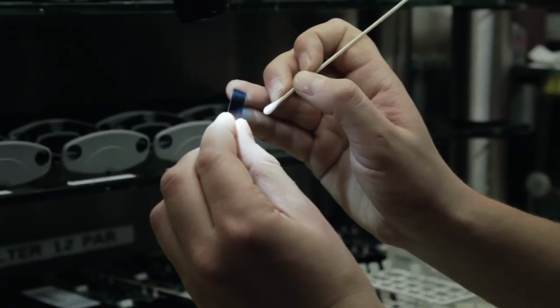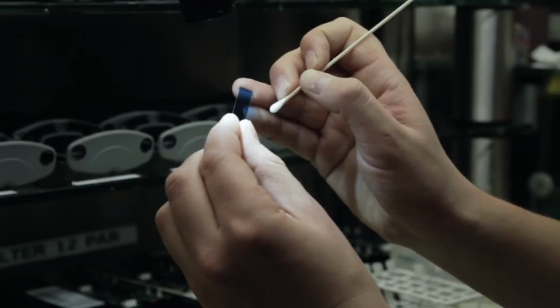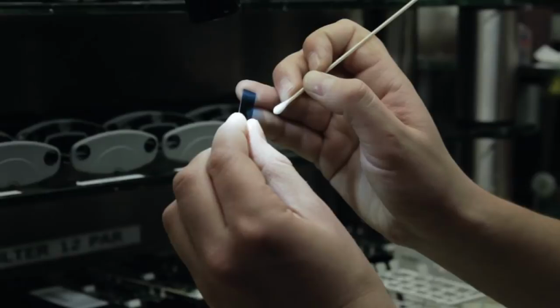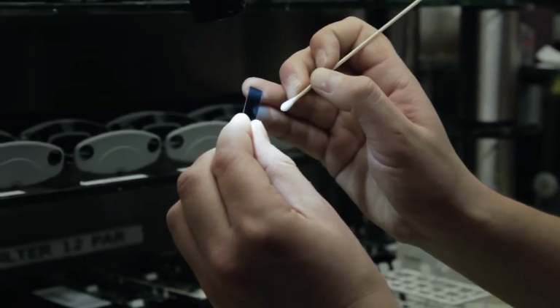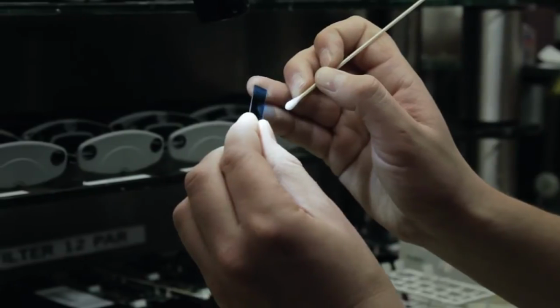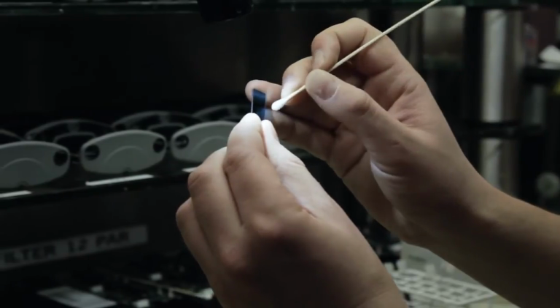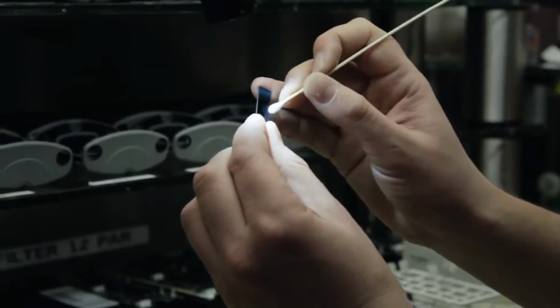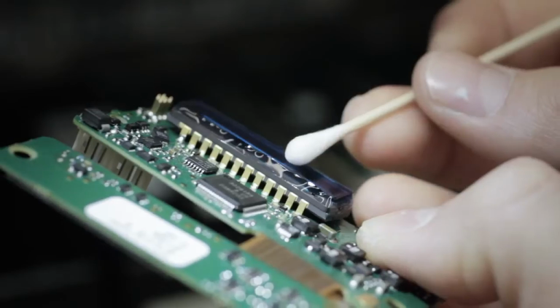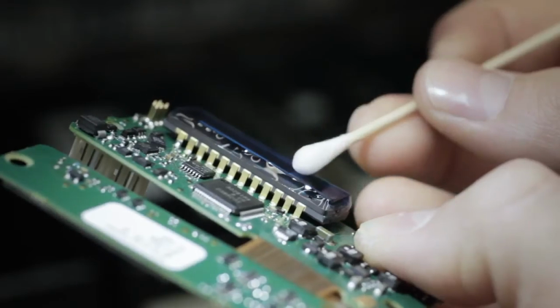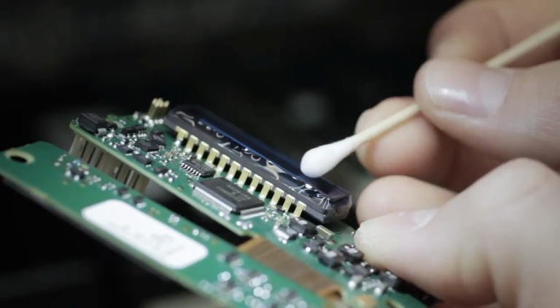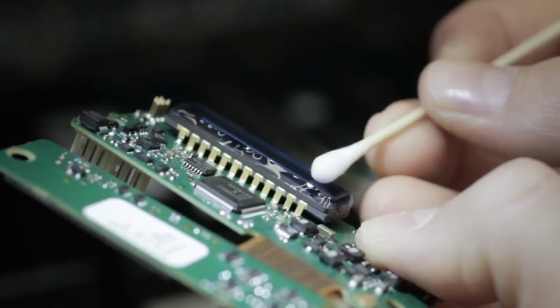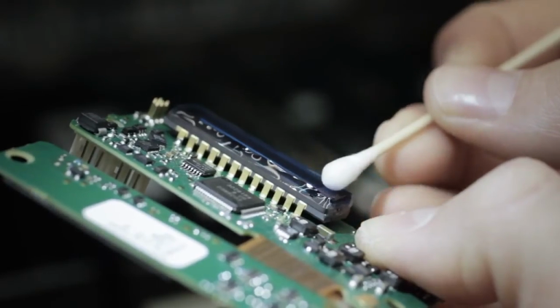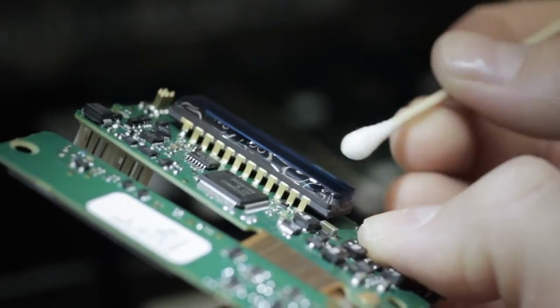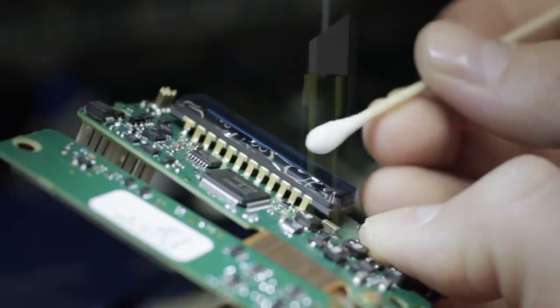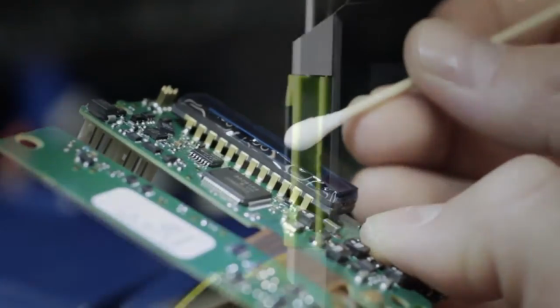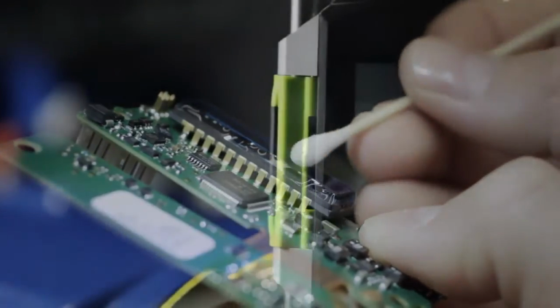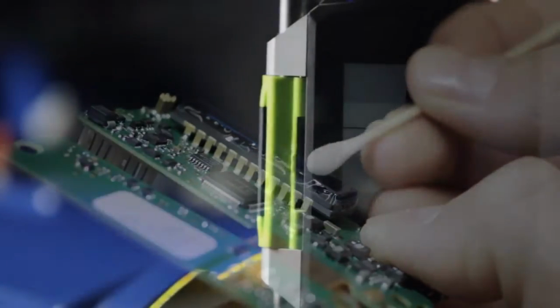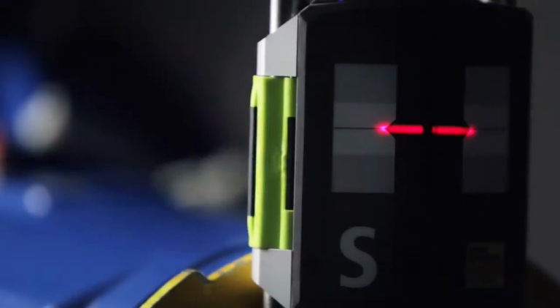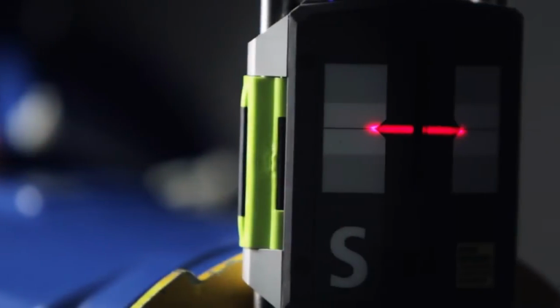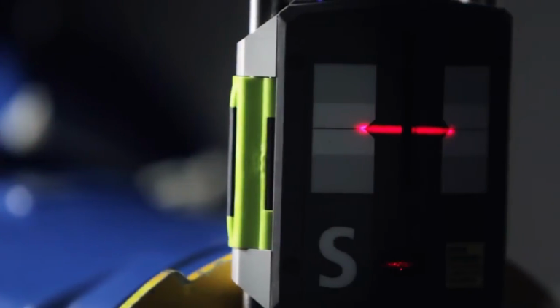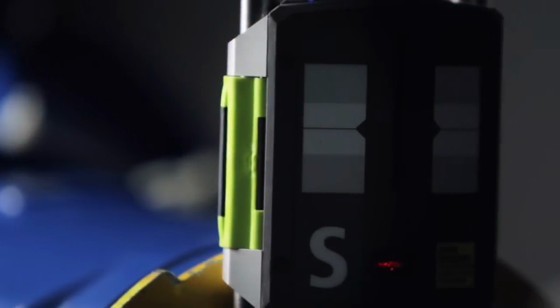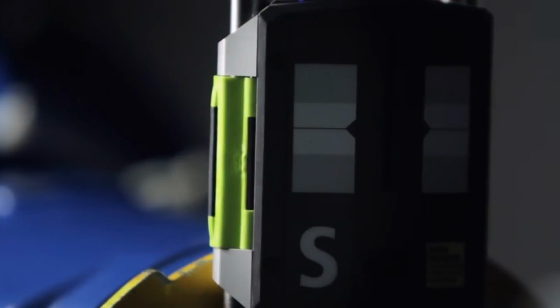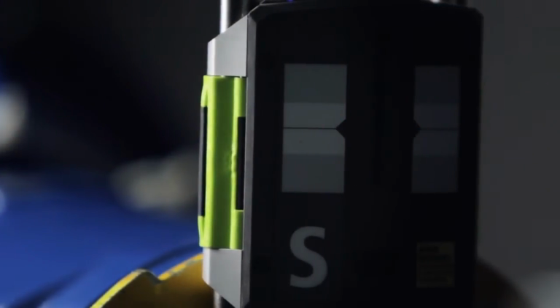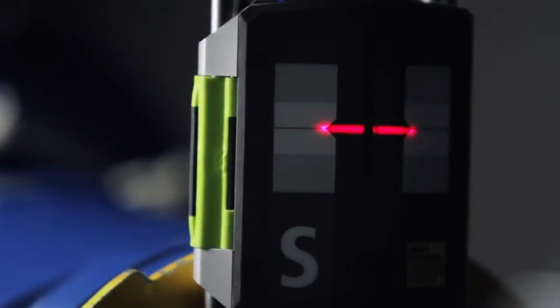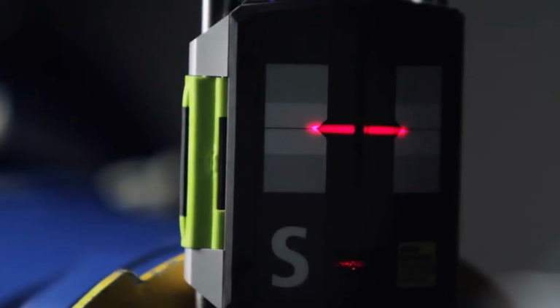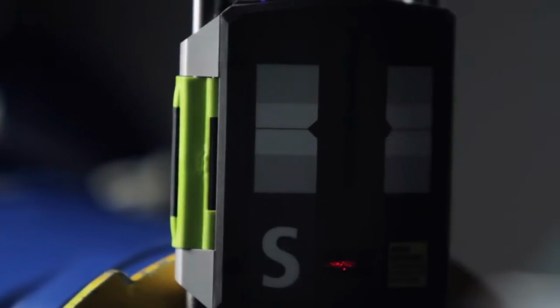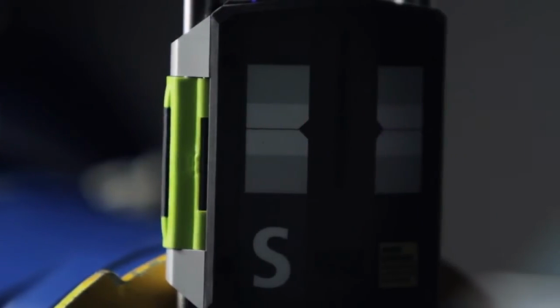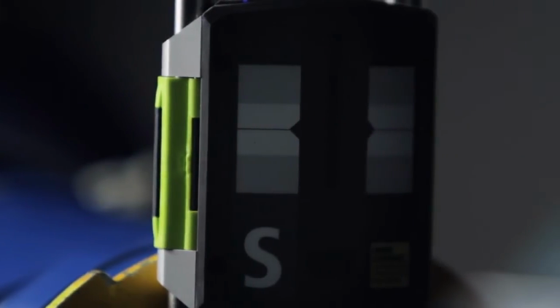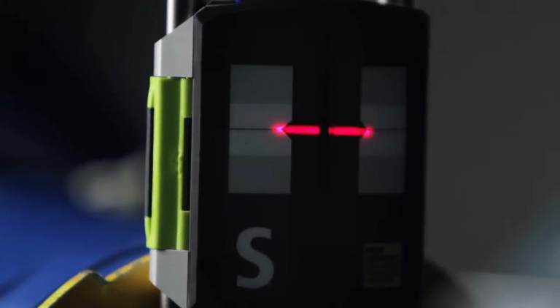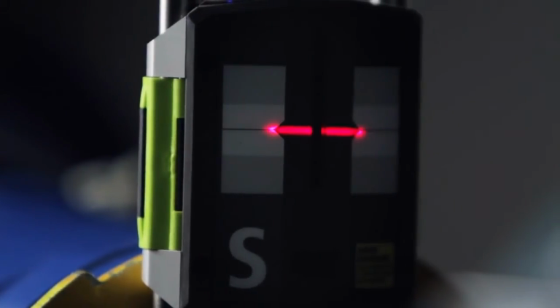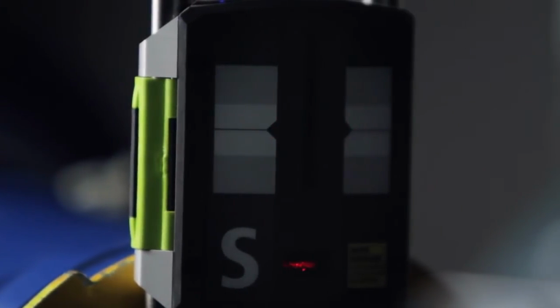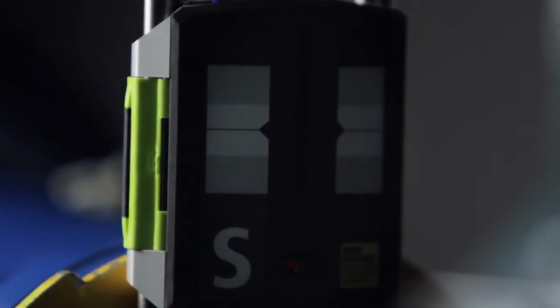The second generation CCD sensor technology is the most advanced in the marketplace and gives unparalleled precision.